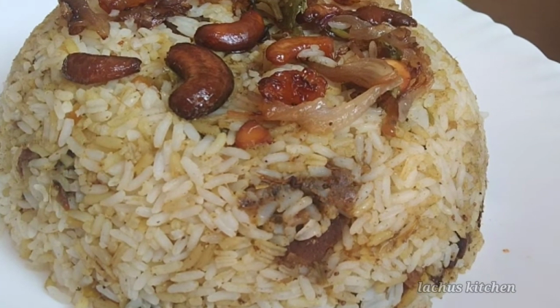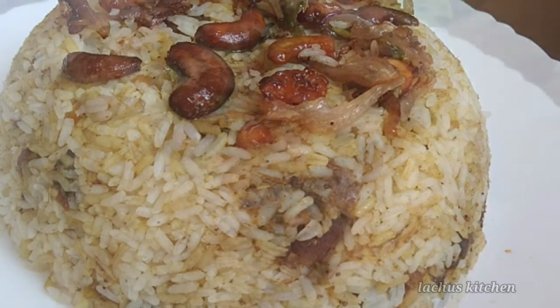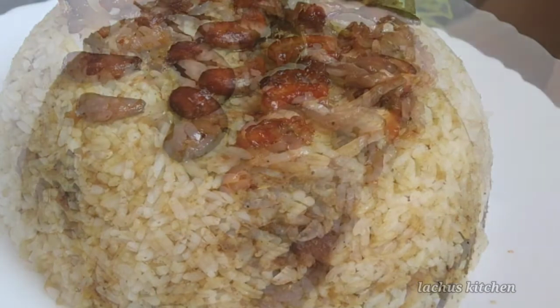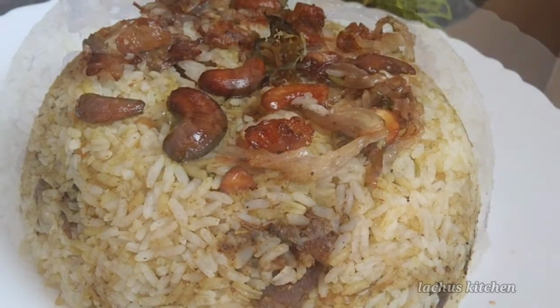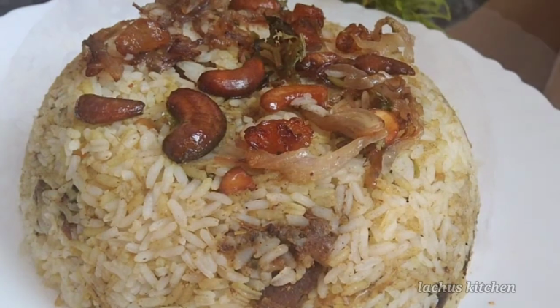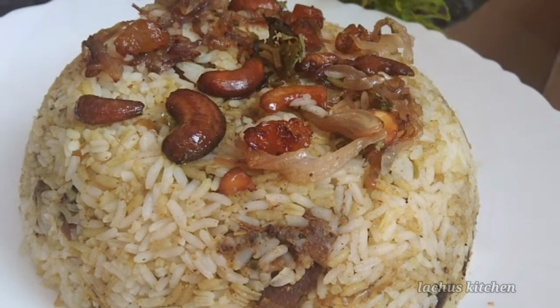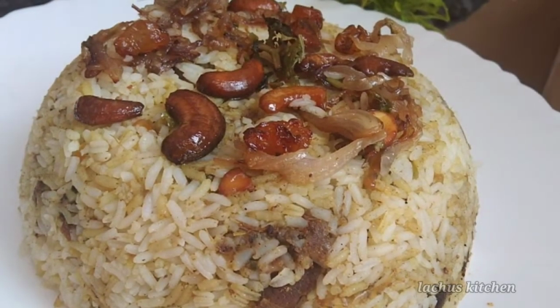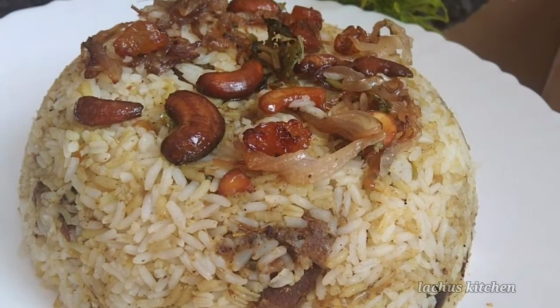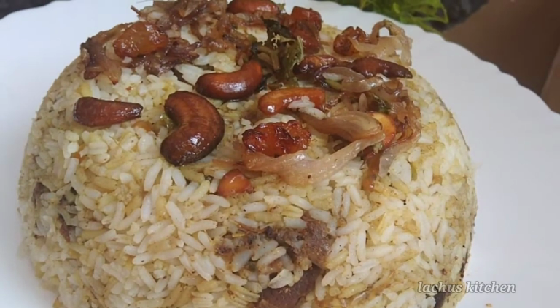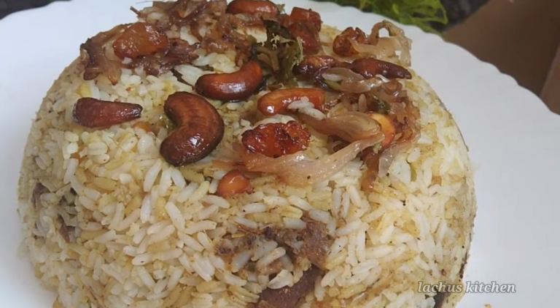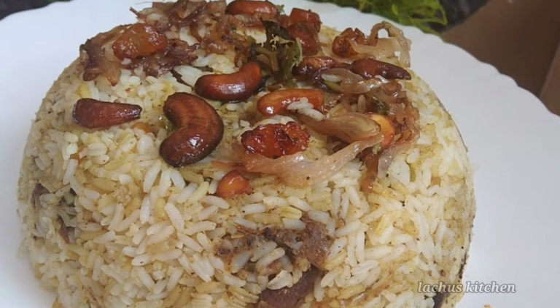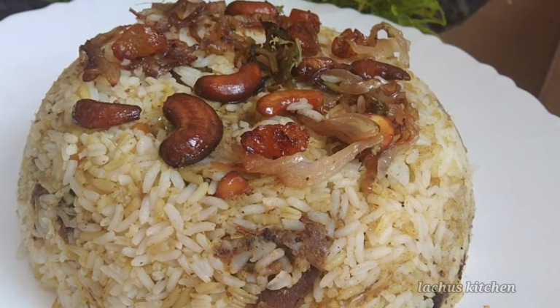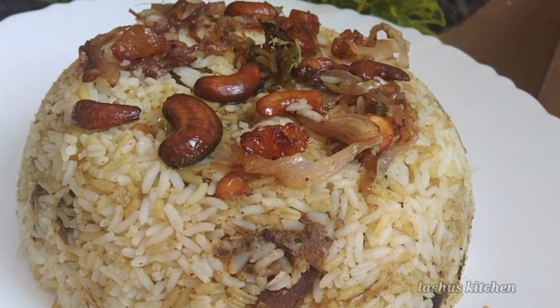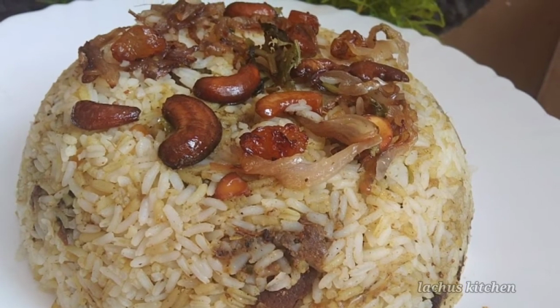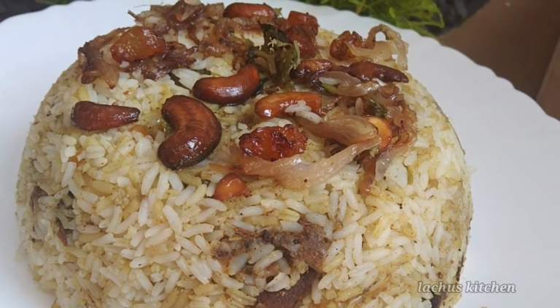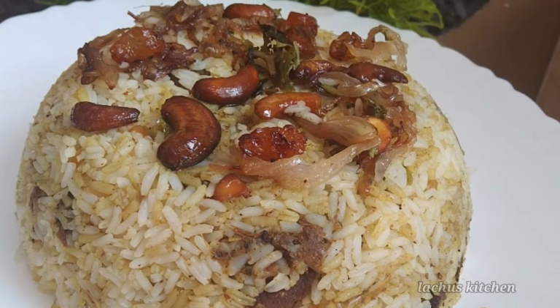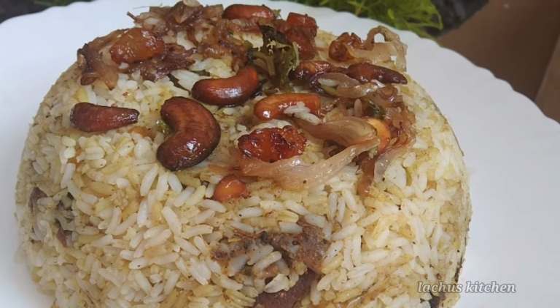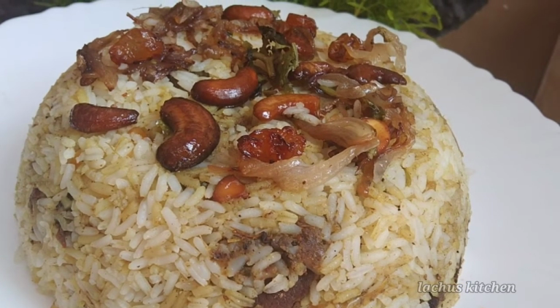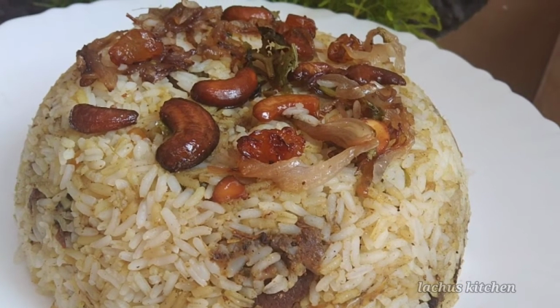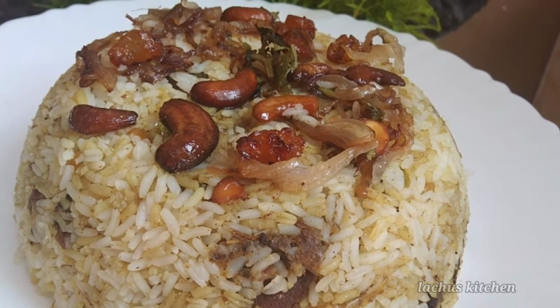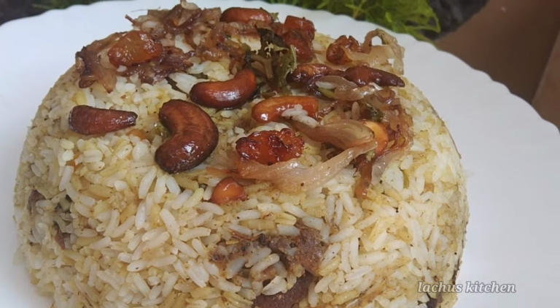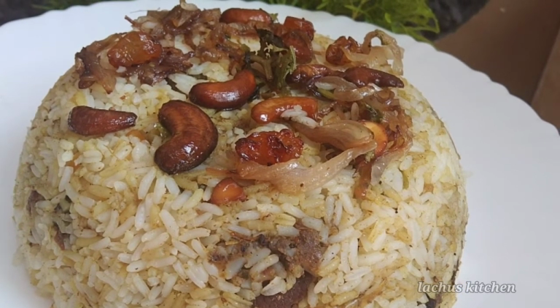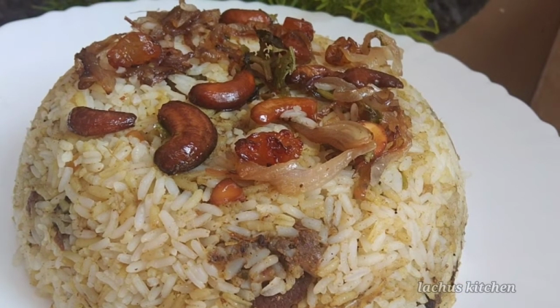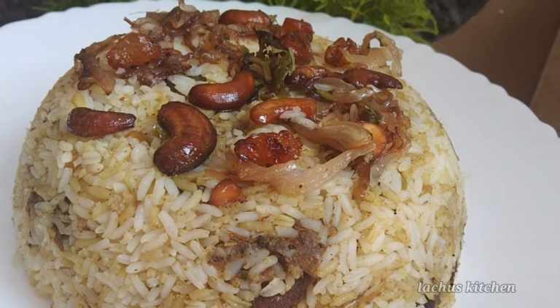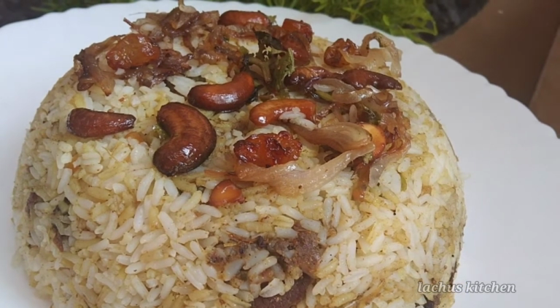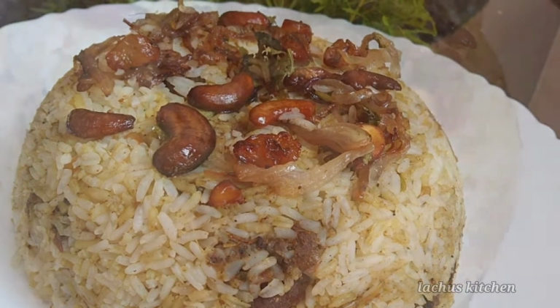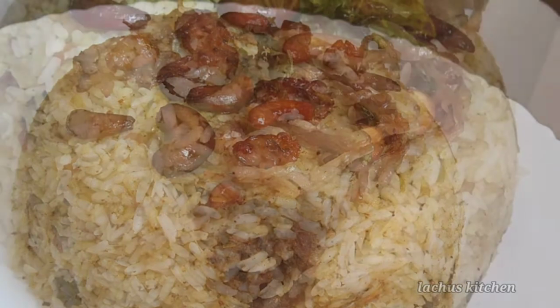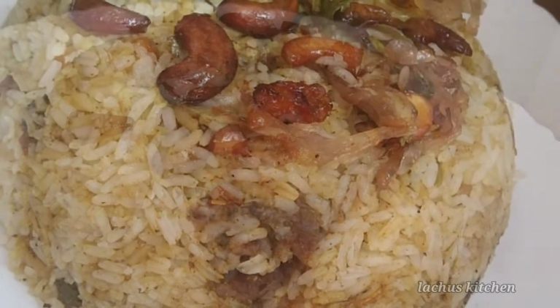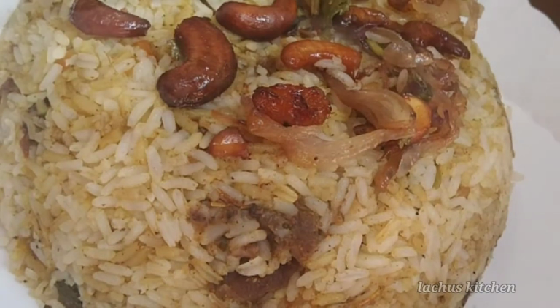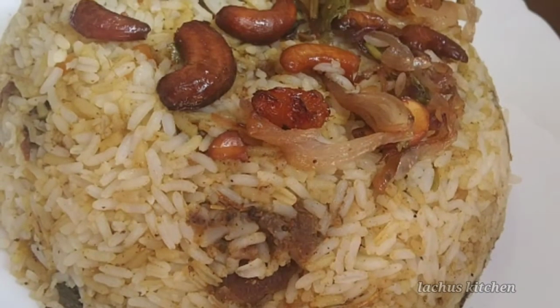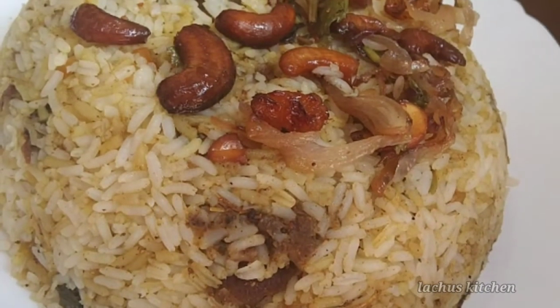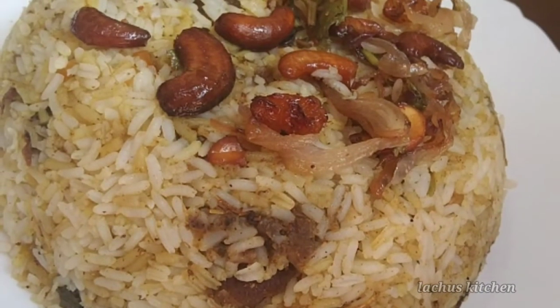Hi friends! Assalamualaikum! Welcome back to my channel. Today I am going to share a simple recipe.